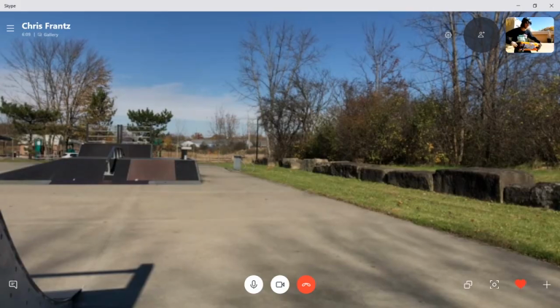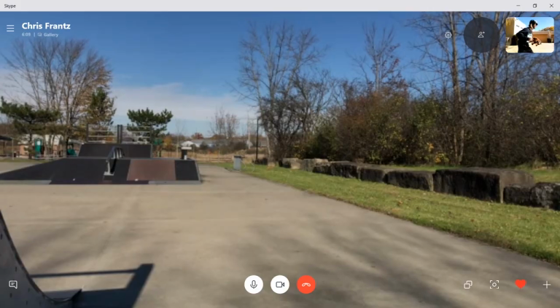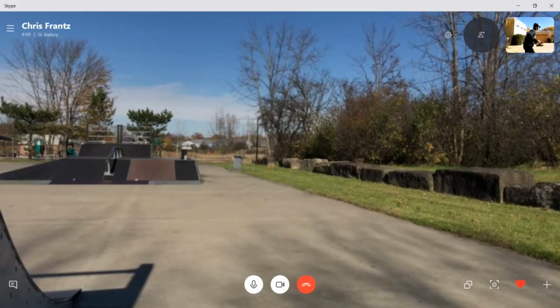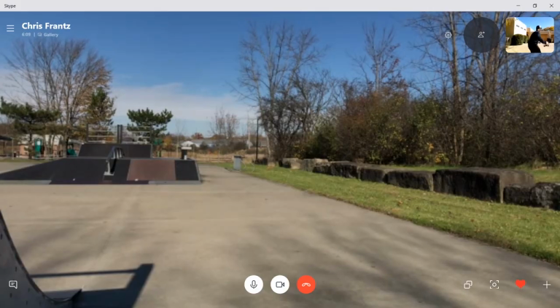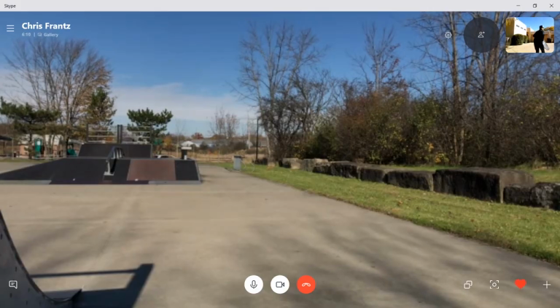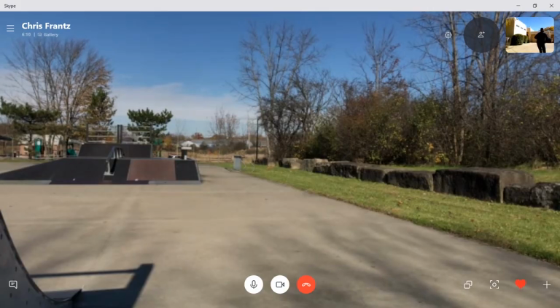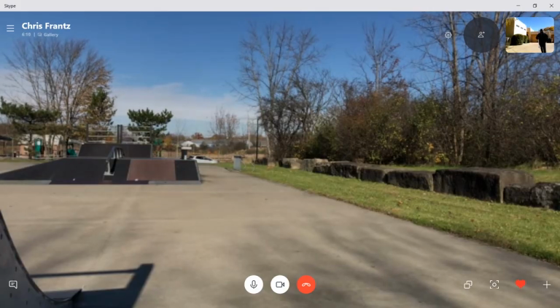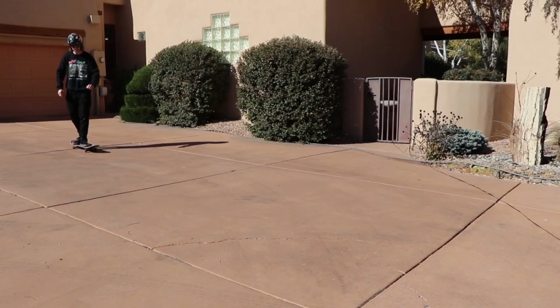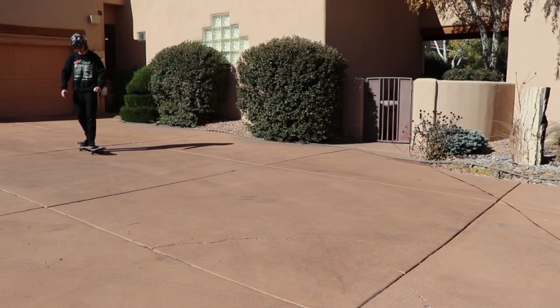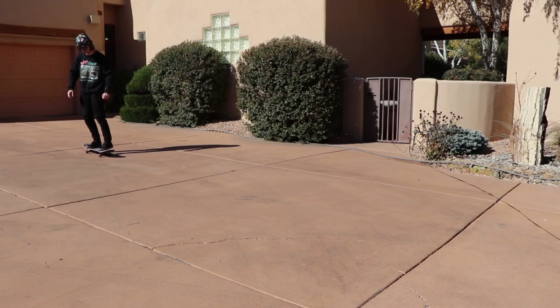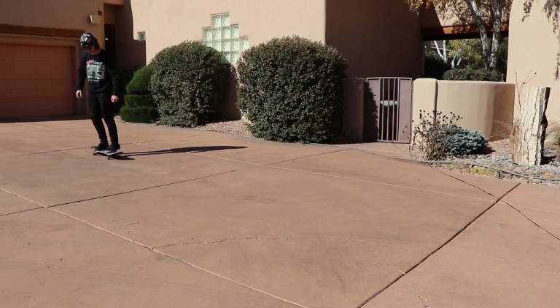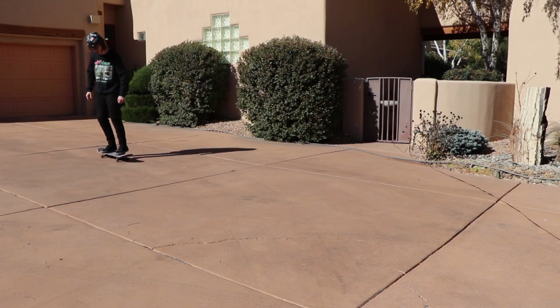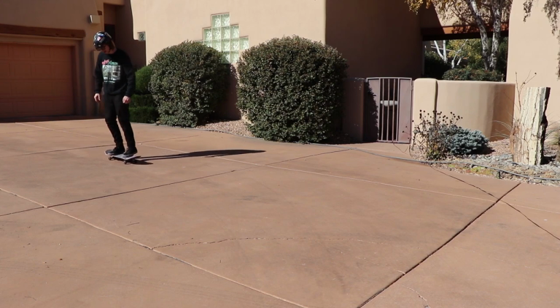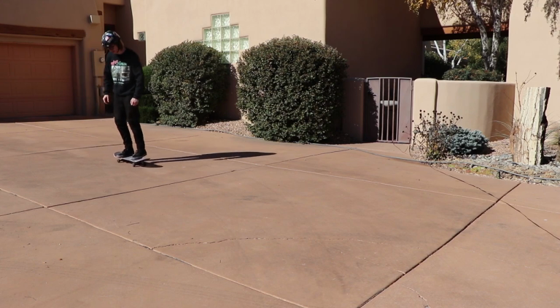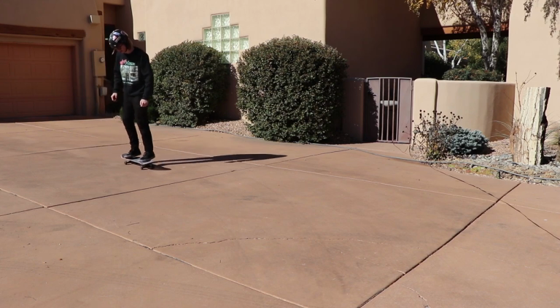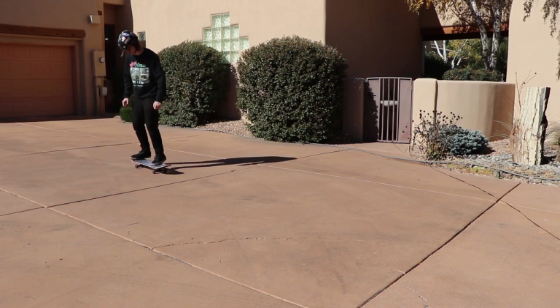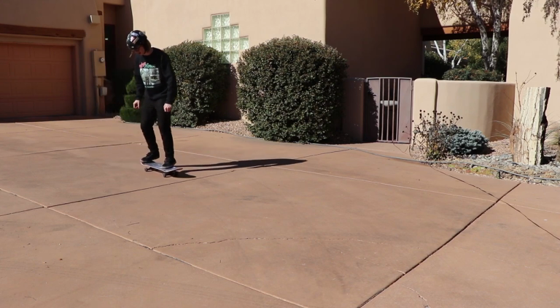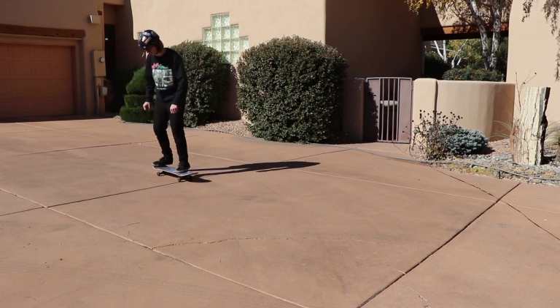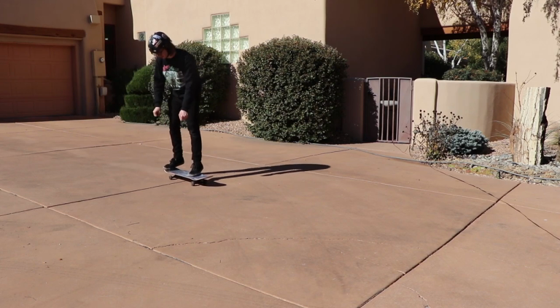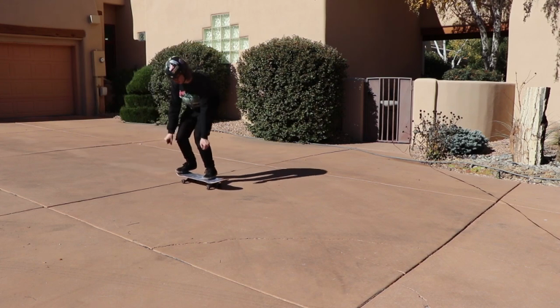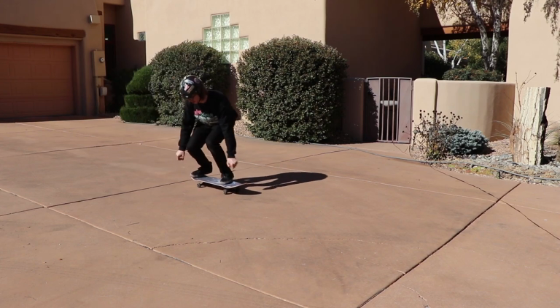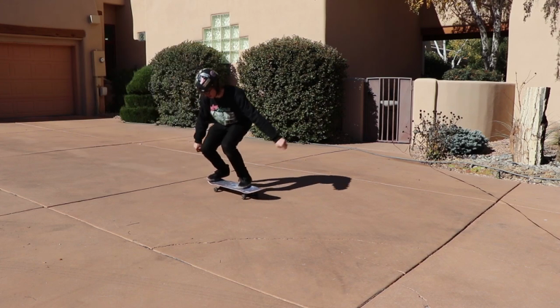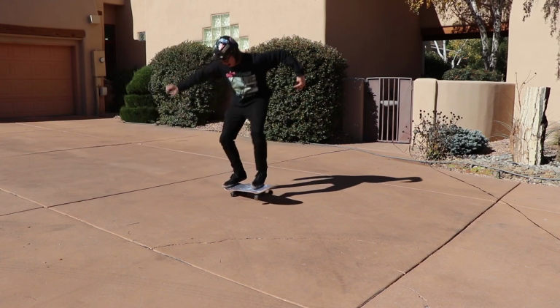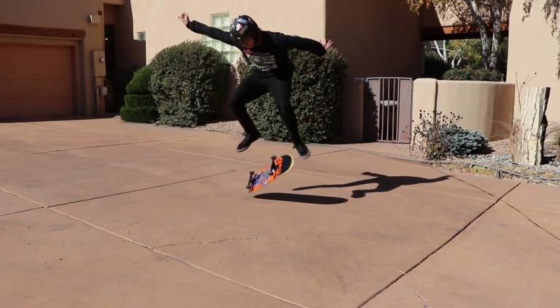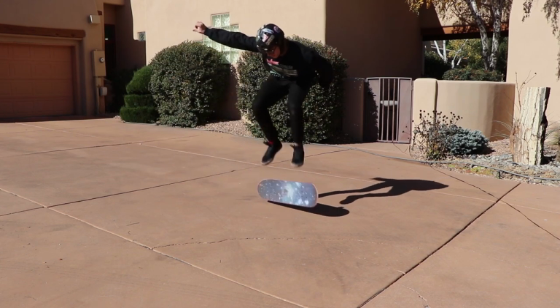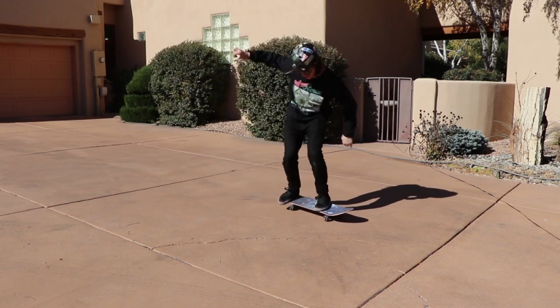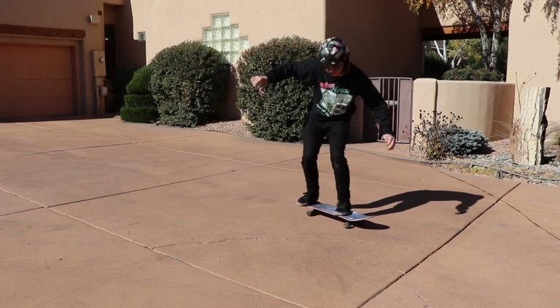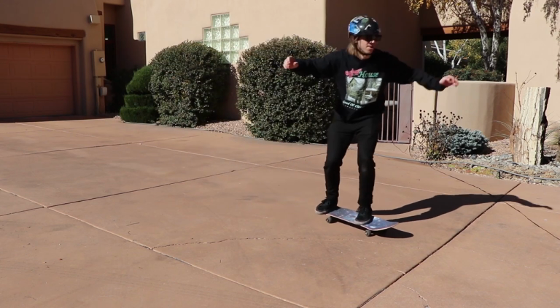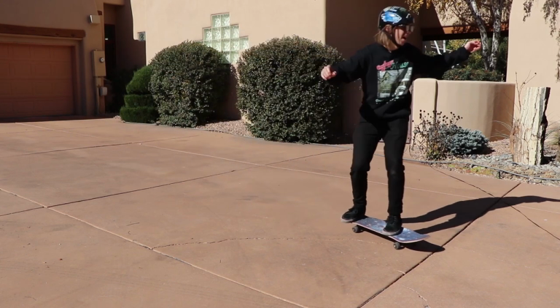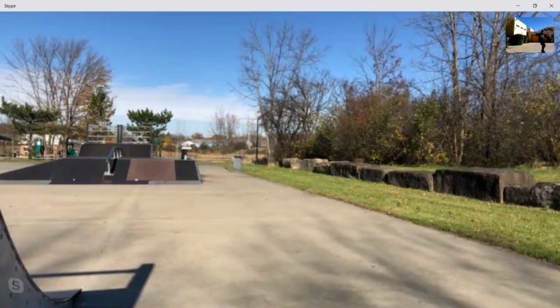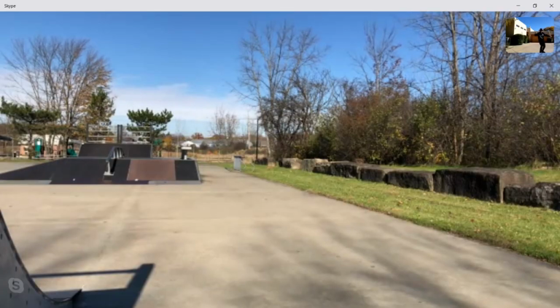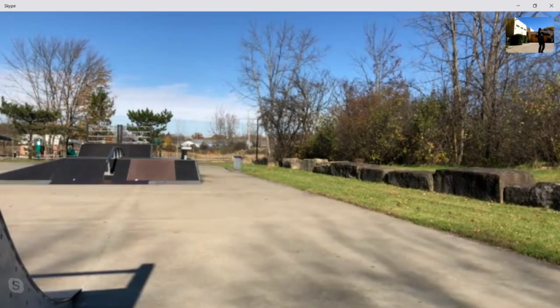I'll try the kickflip again — I think this was the second trick I ever learned. Oh, I got it!